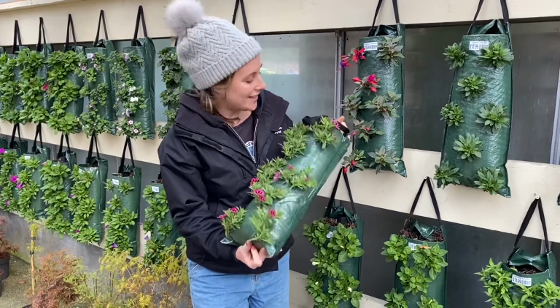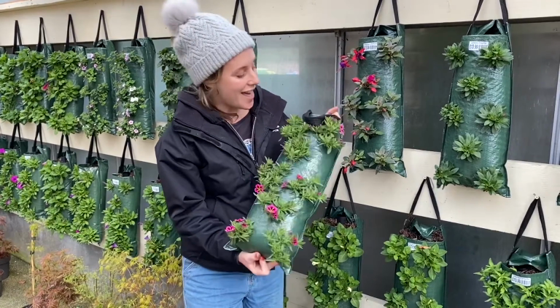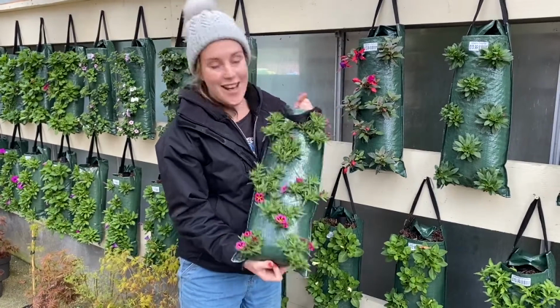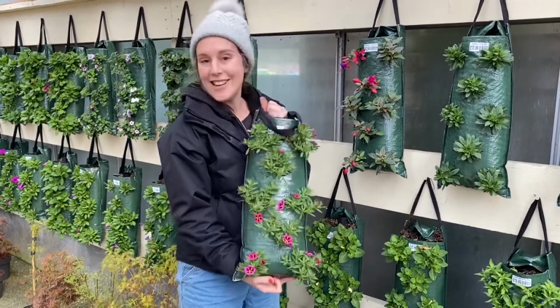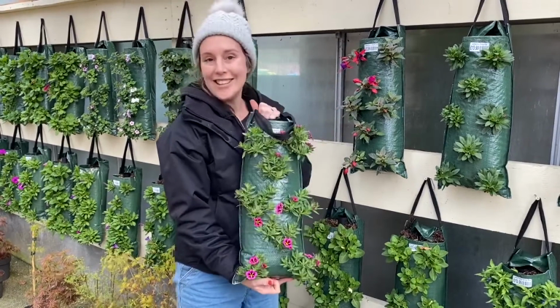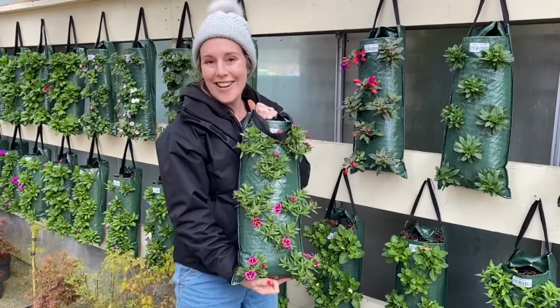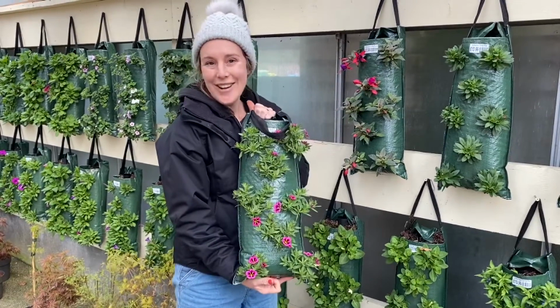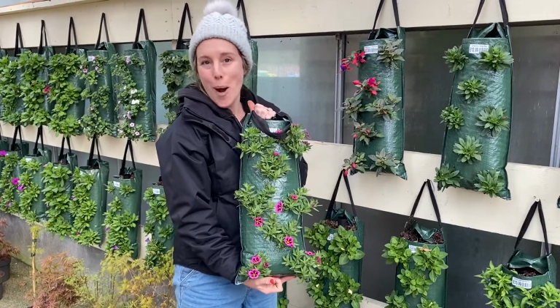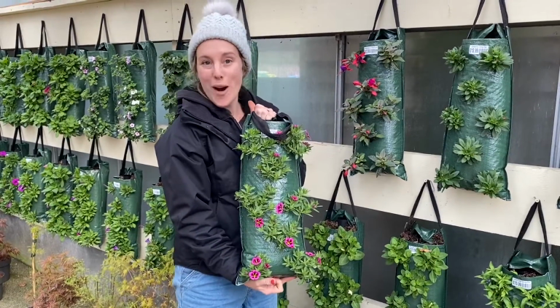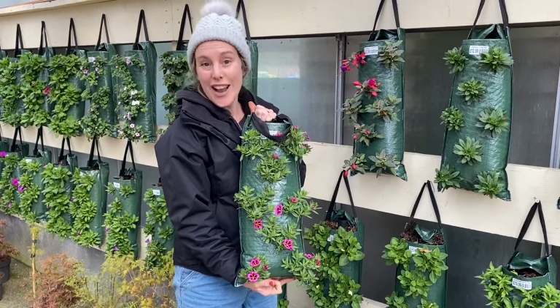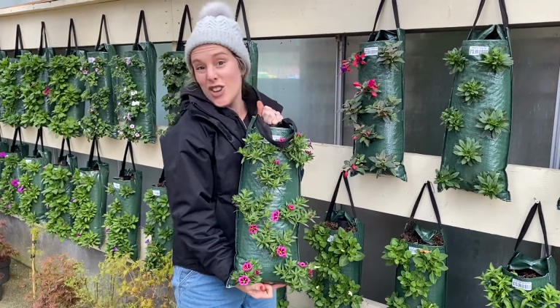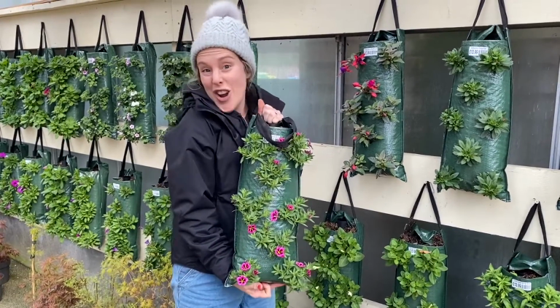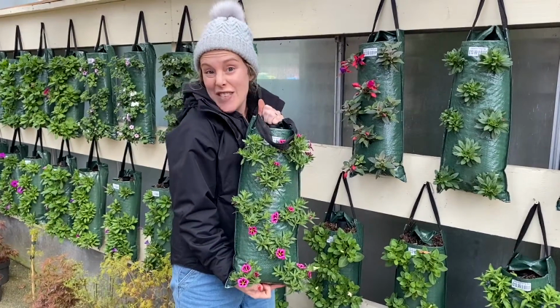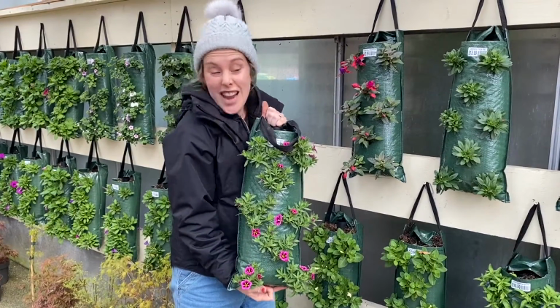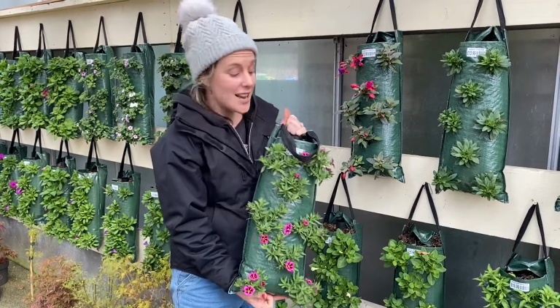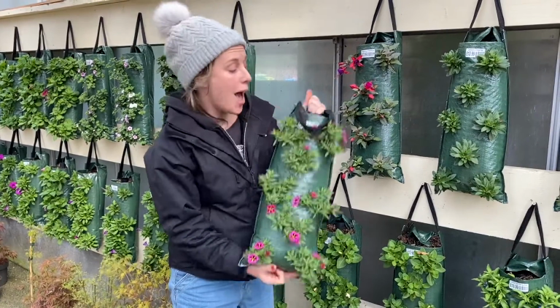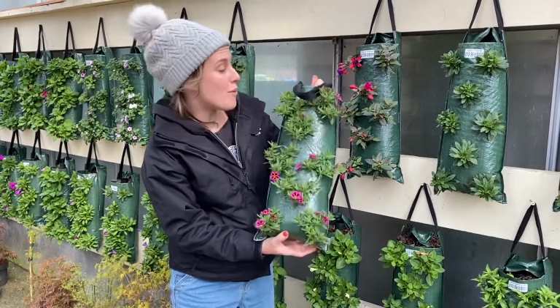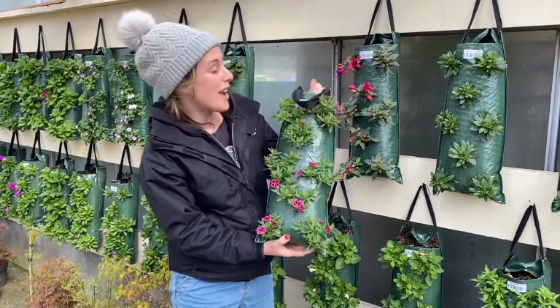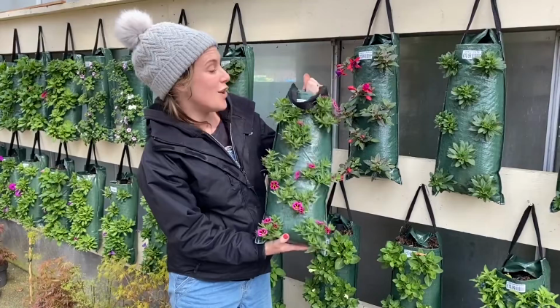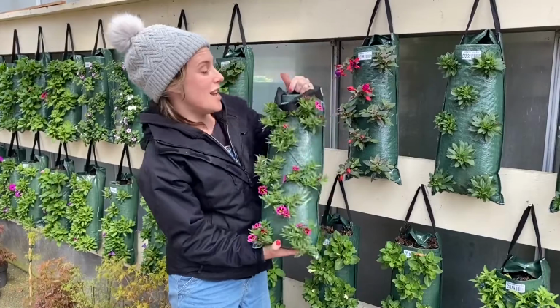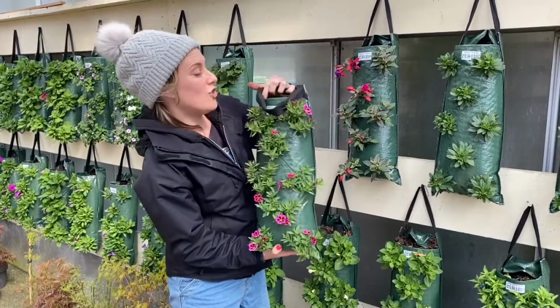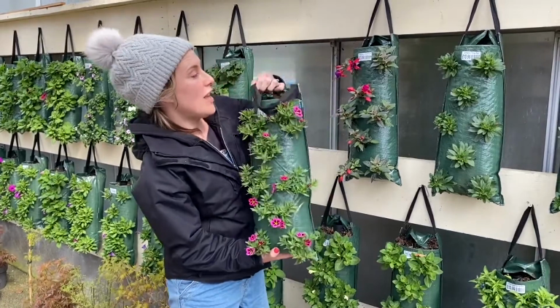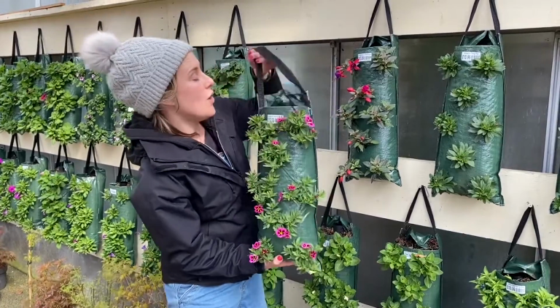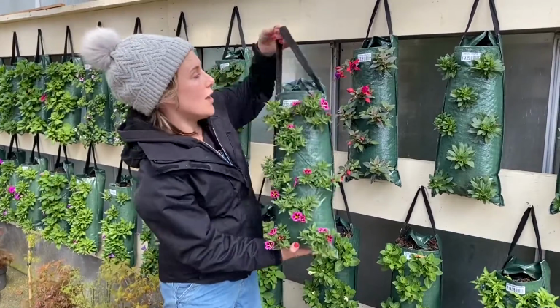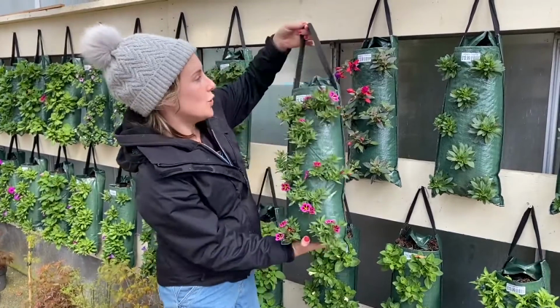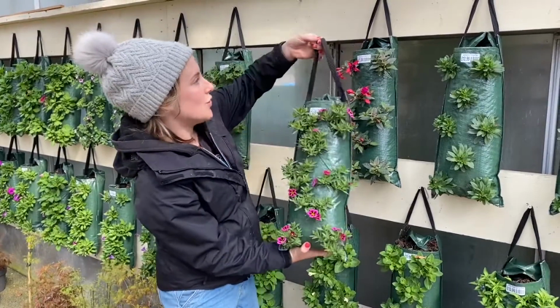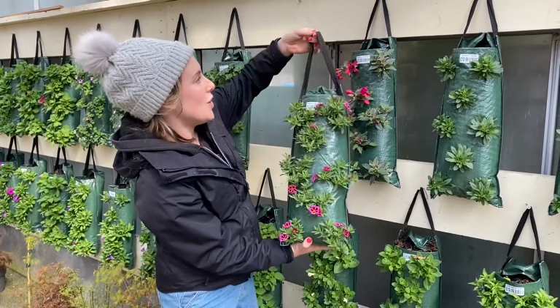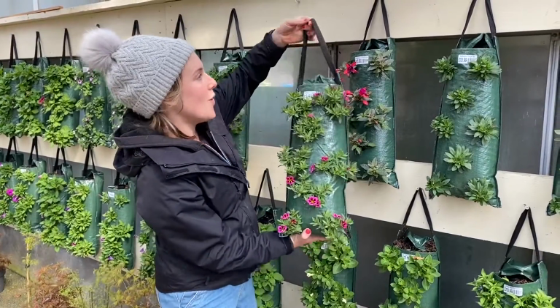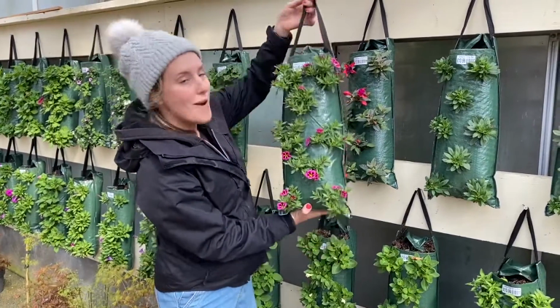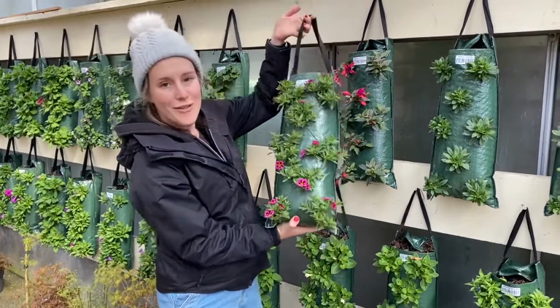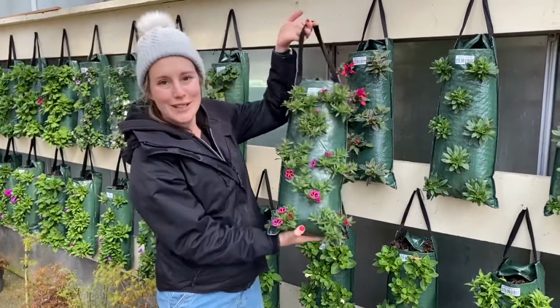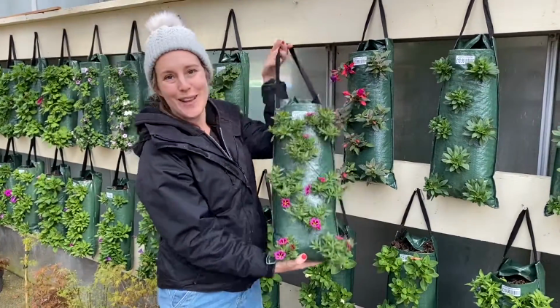And yeah, £13.99 — what a bargain. You don't even need a bracket; you can literally hook it onto a screw or over a fence.